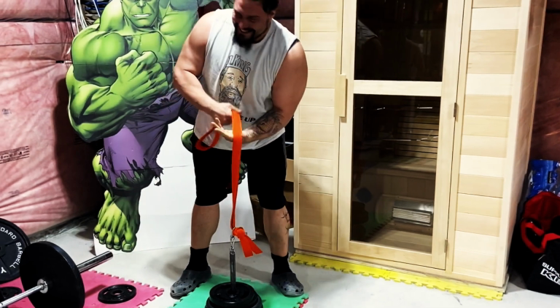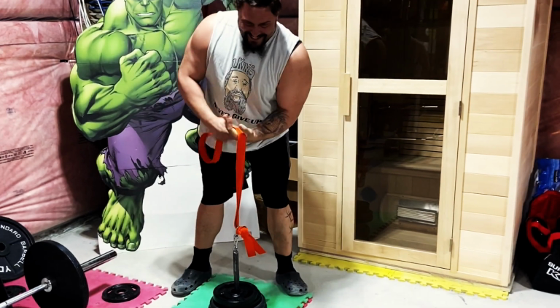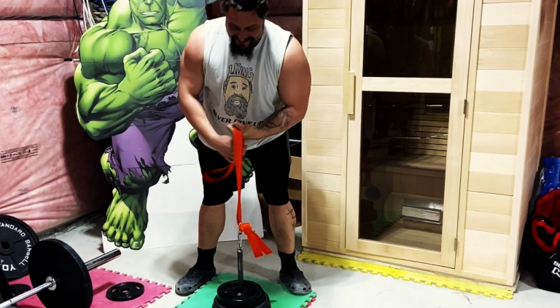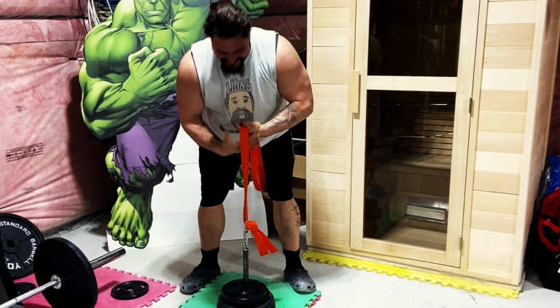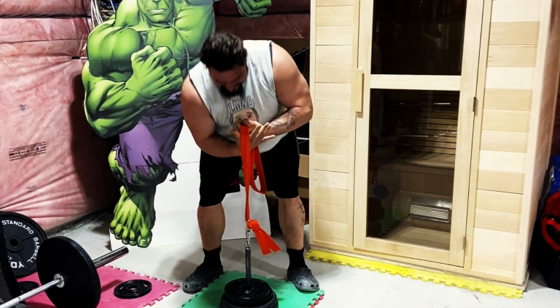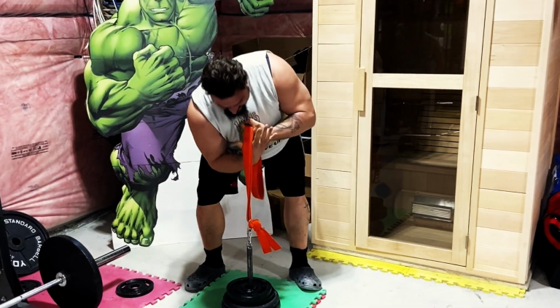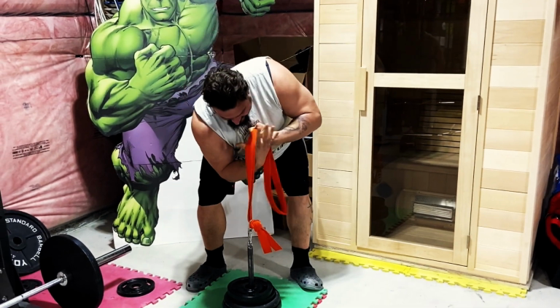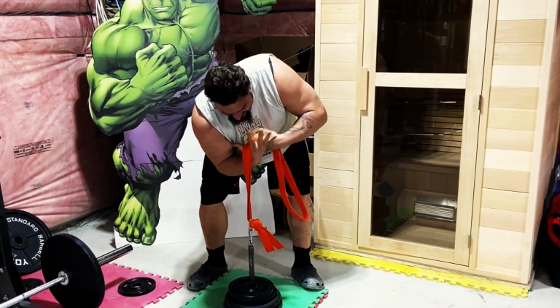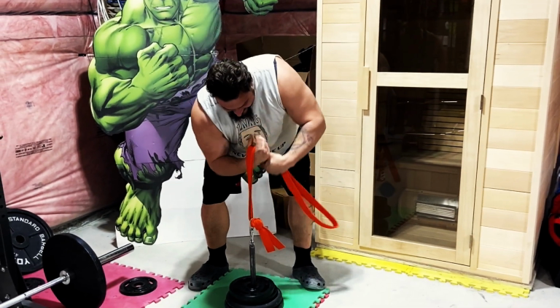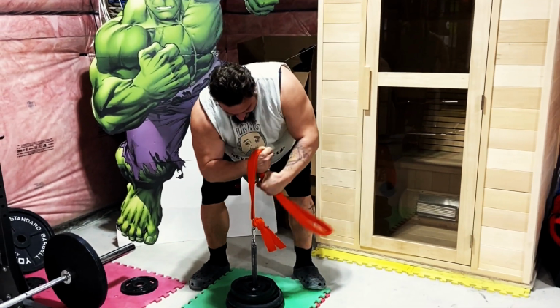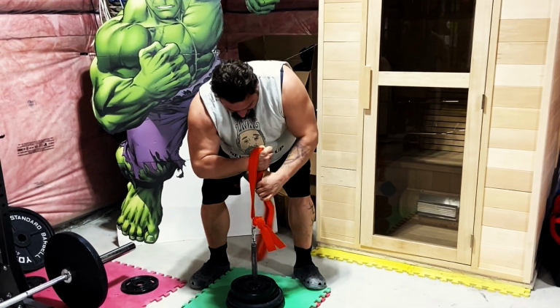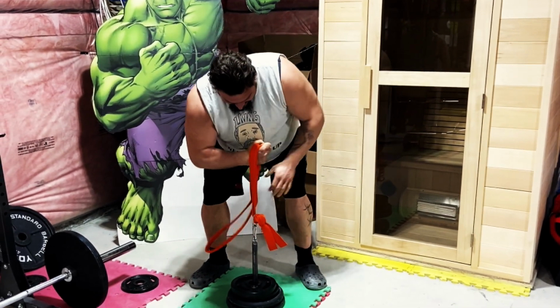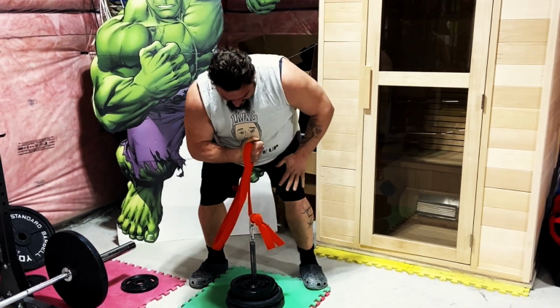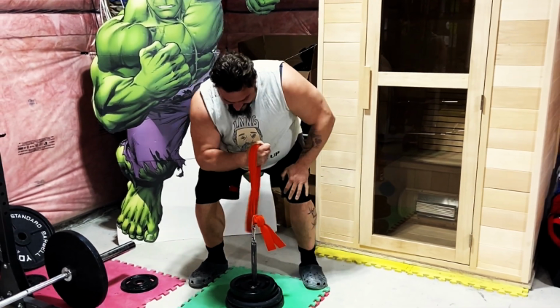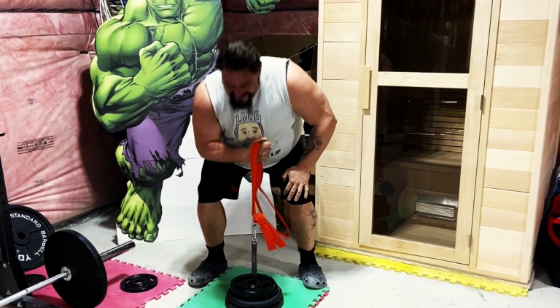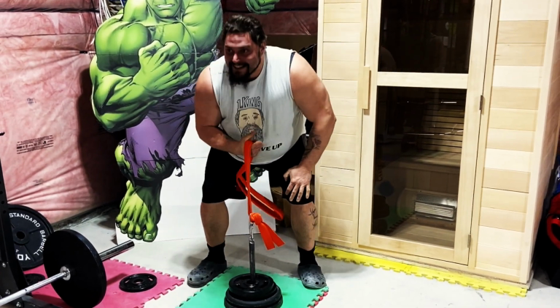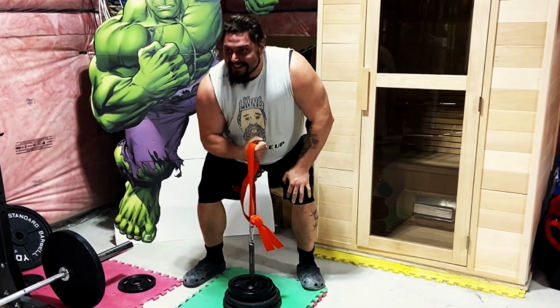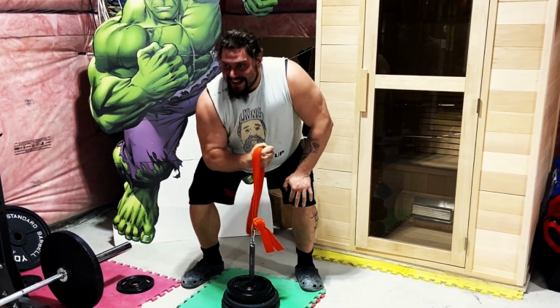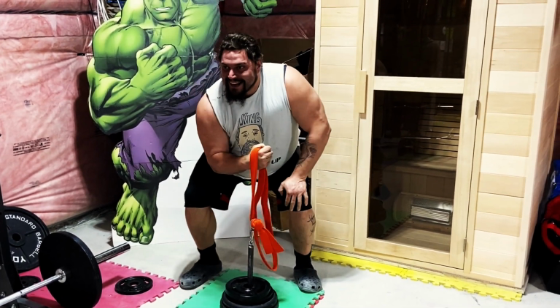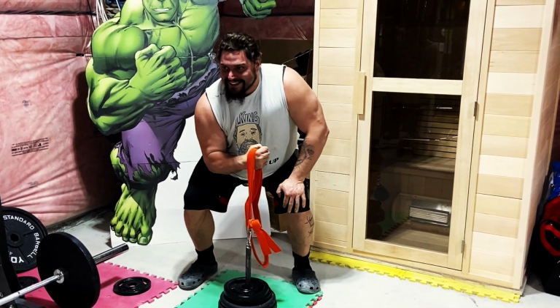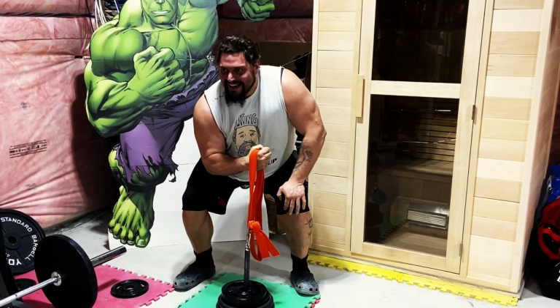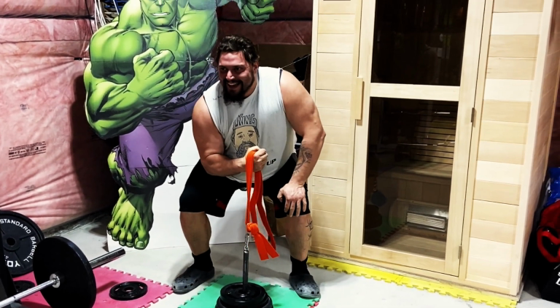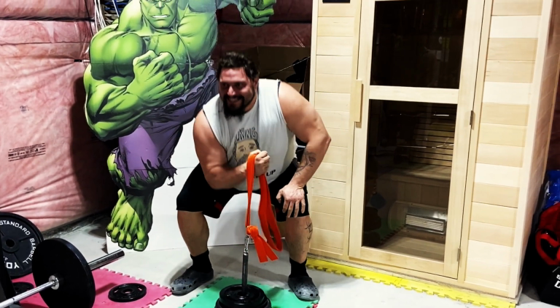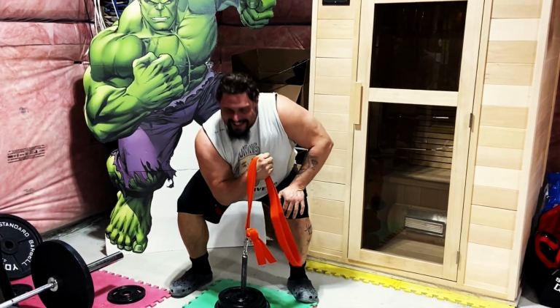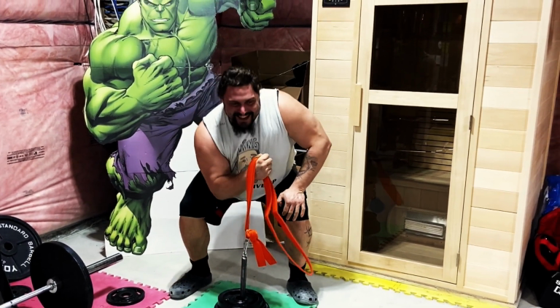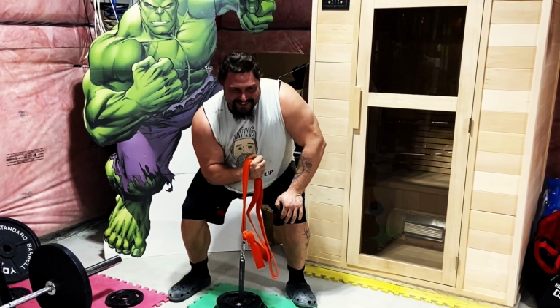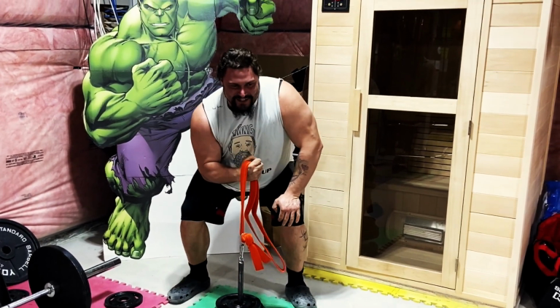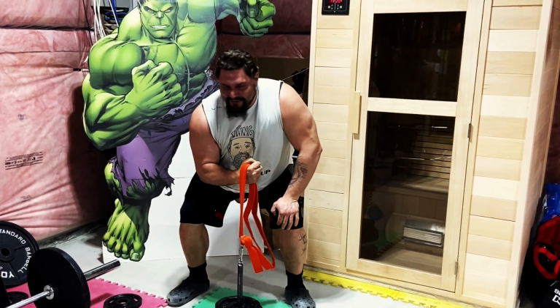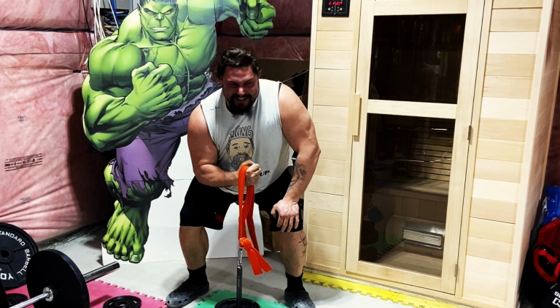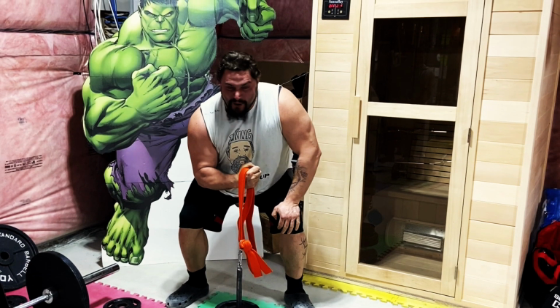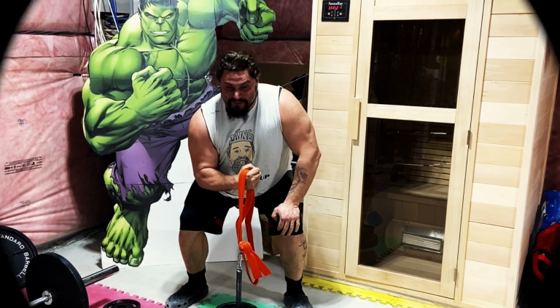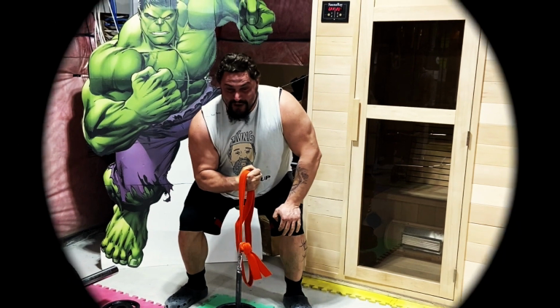Come on. Bullshit. Probably went even harder on it. Exactly. He was like, fuck it, I'm going for it.